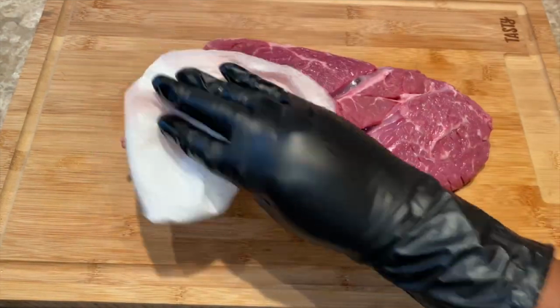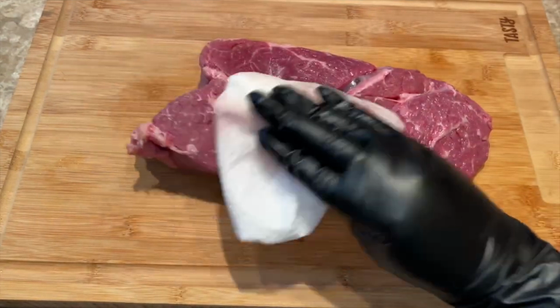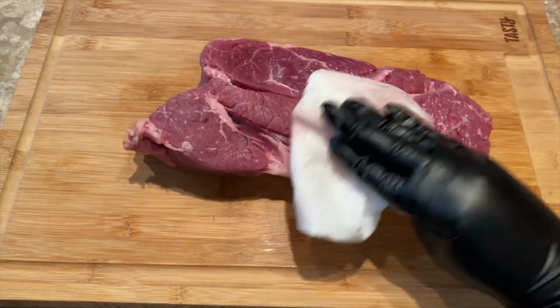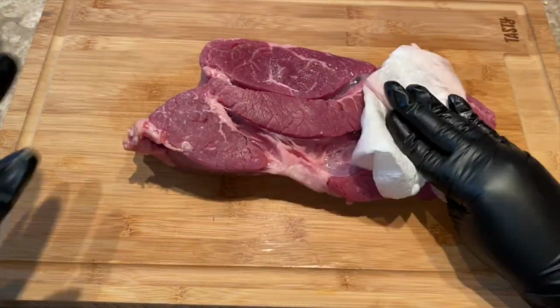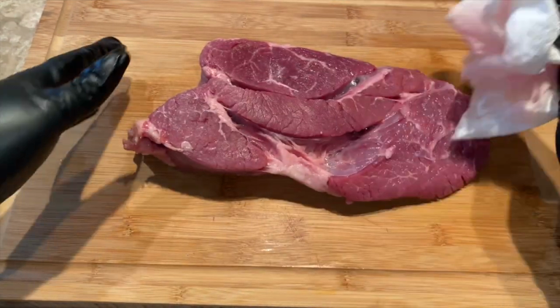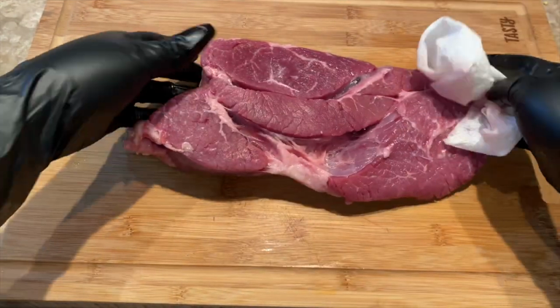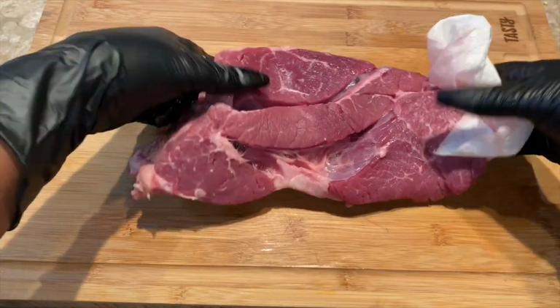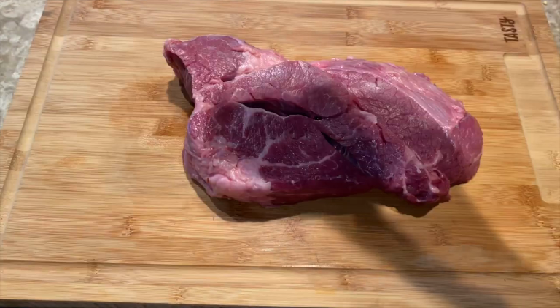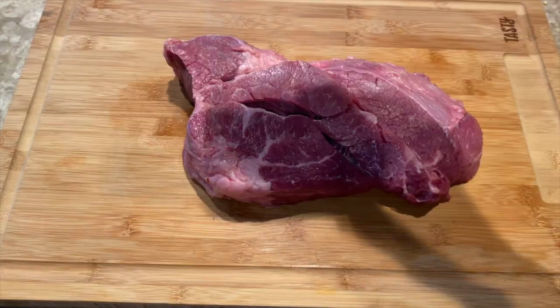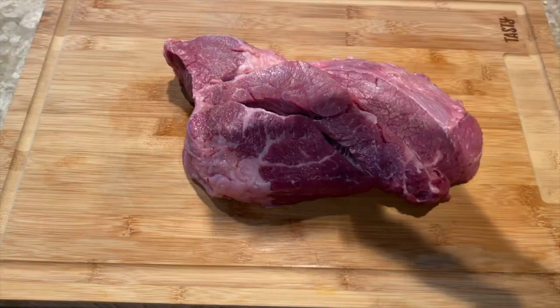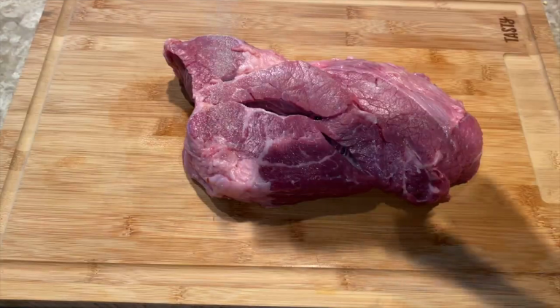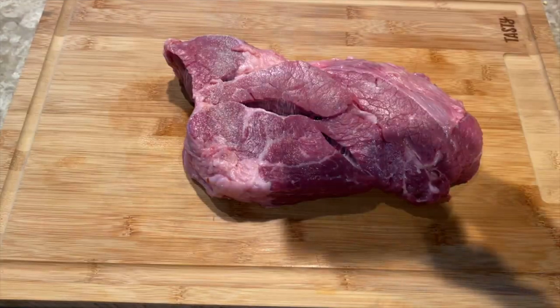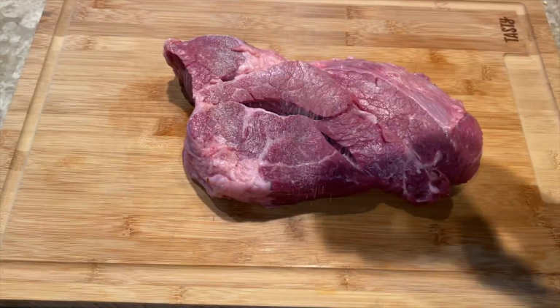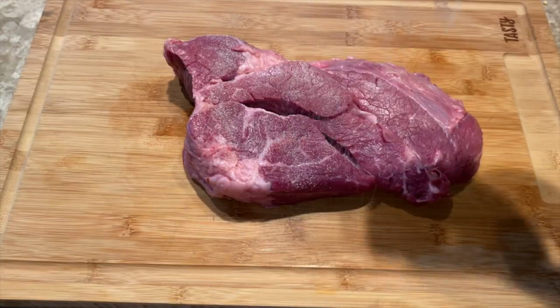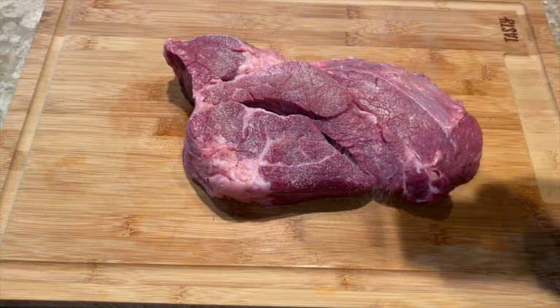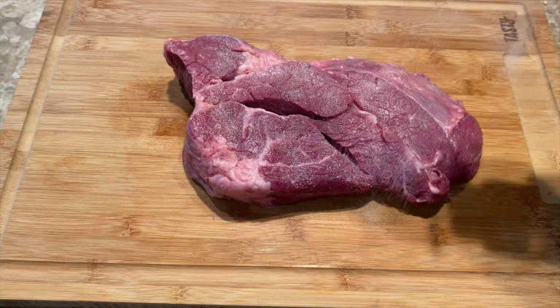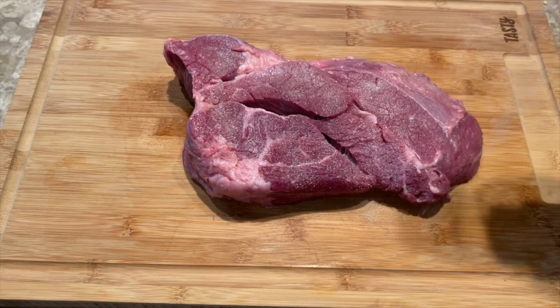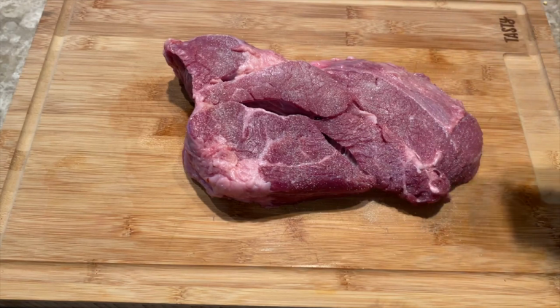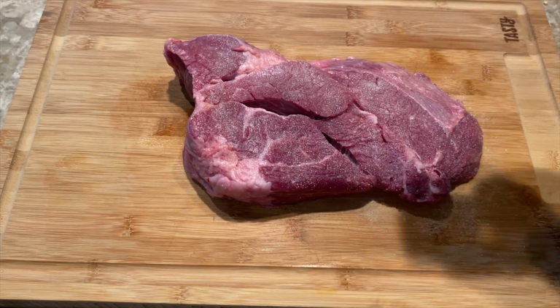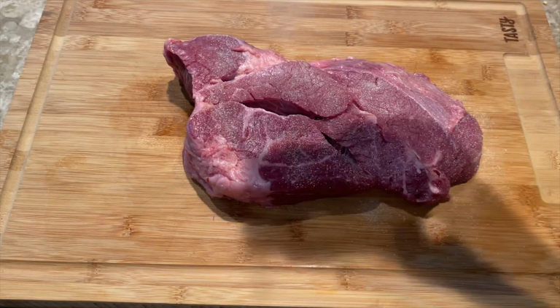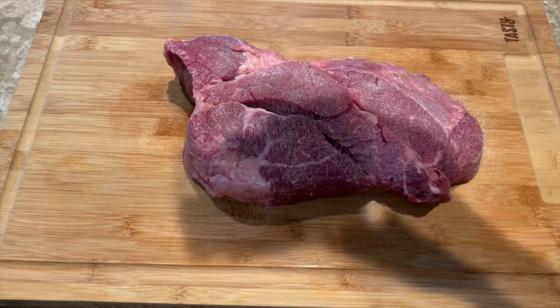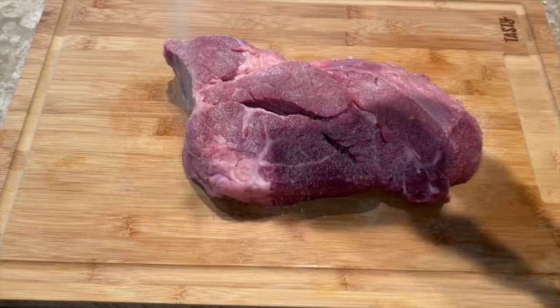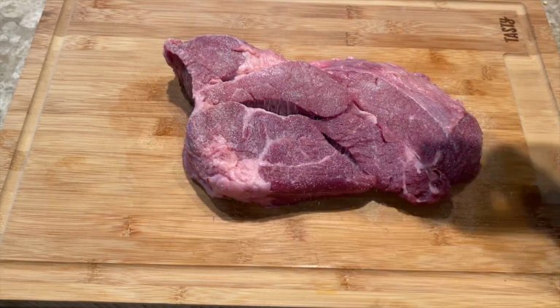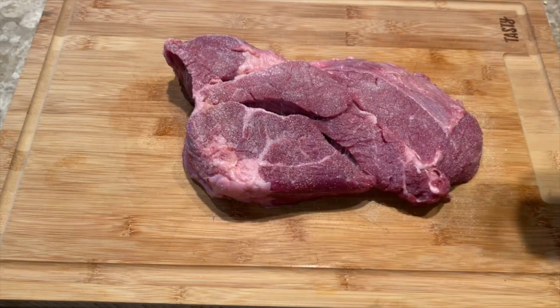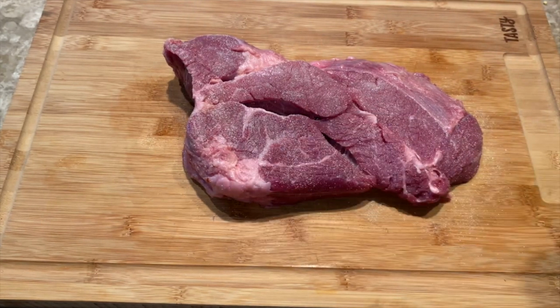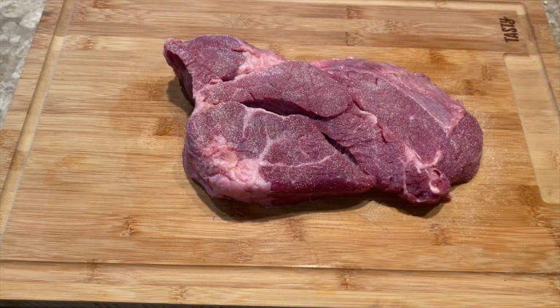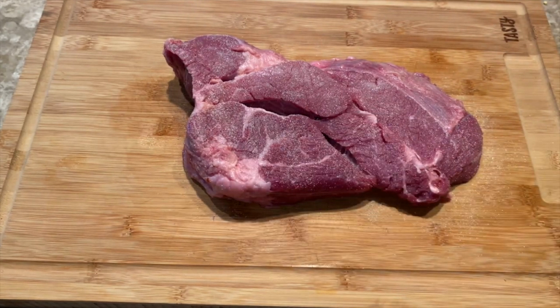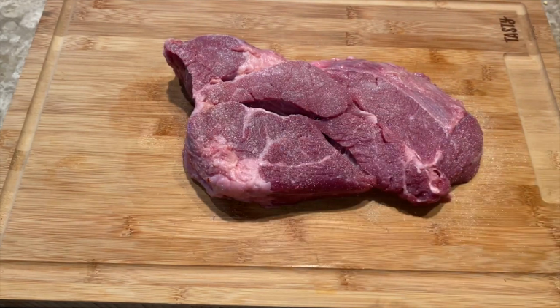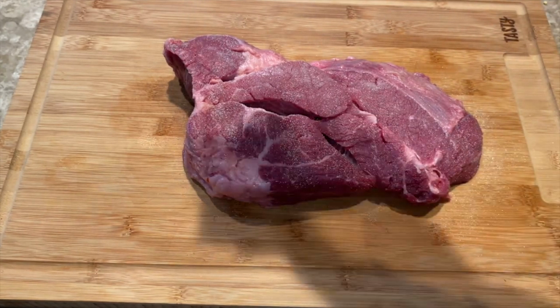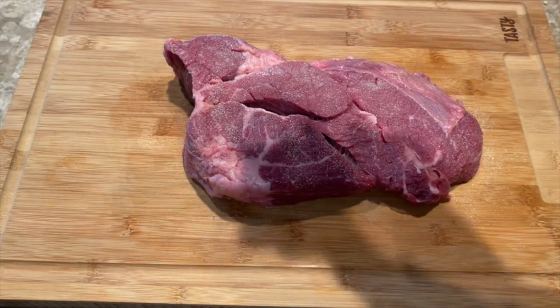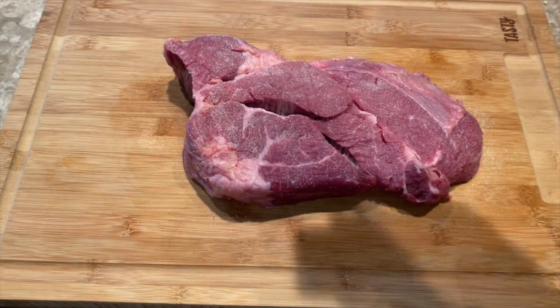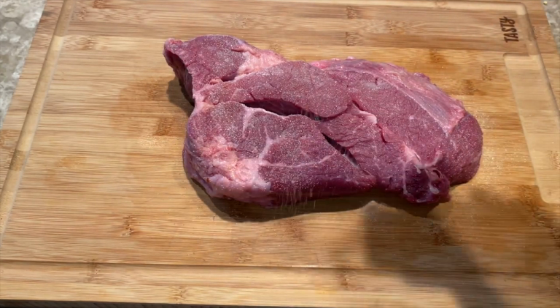I like a lot of flavor so I'm adding onion powder, garlic powder, salt and pepper to both sides.